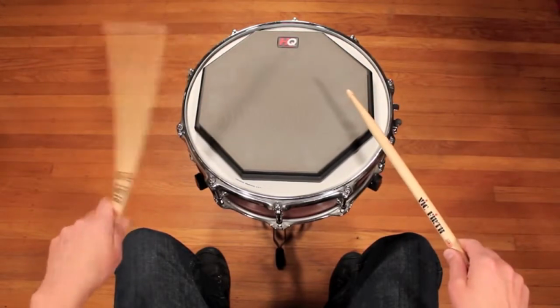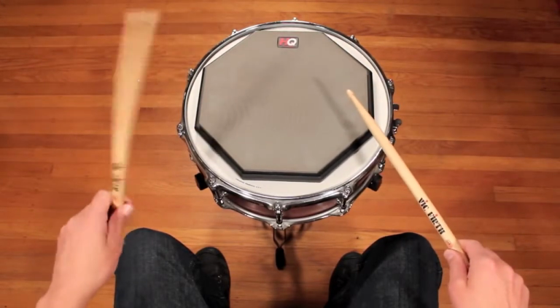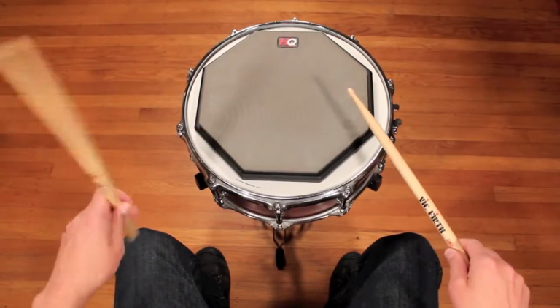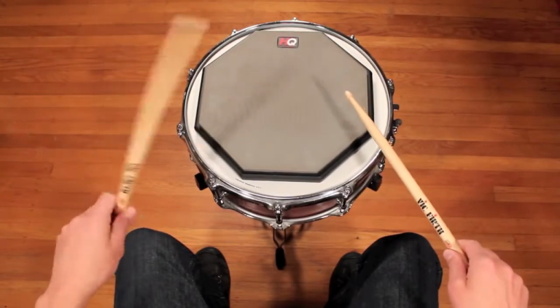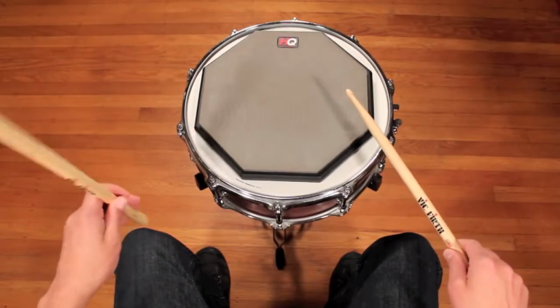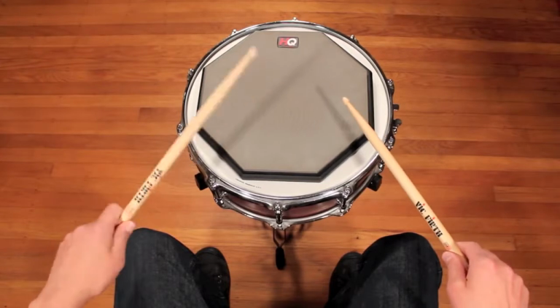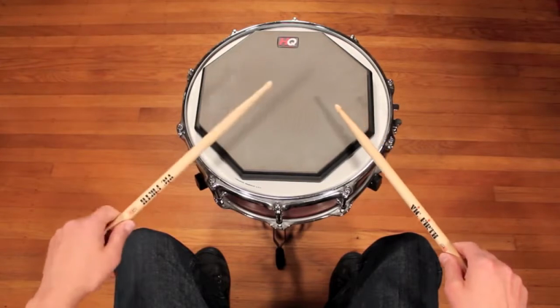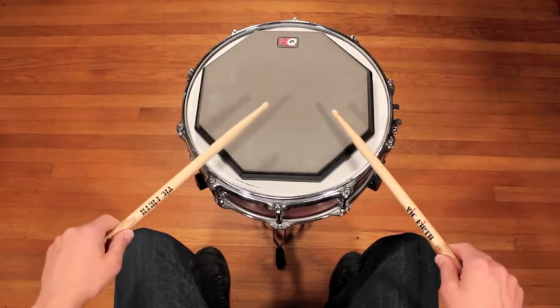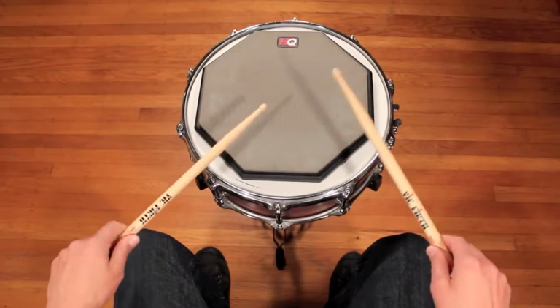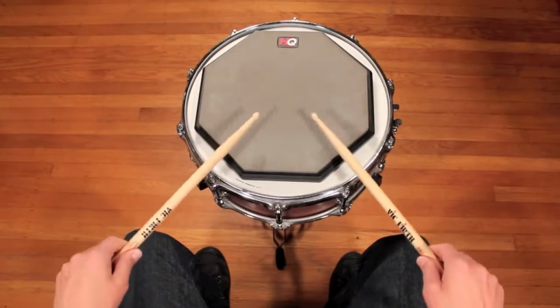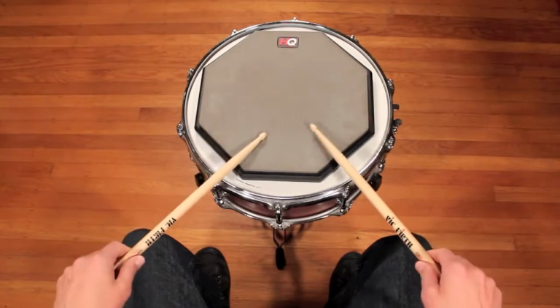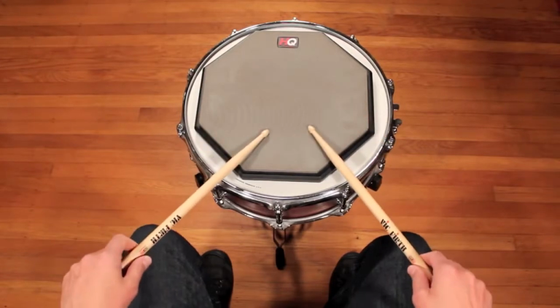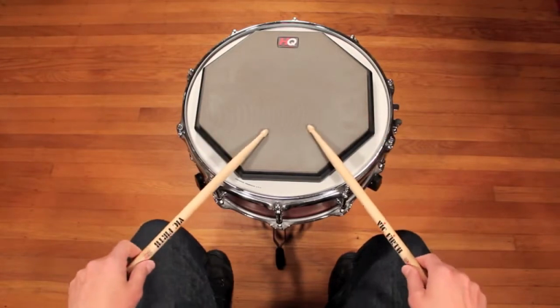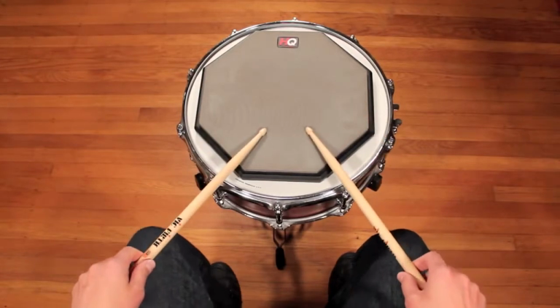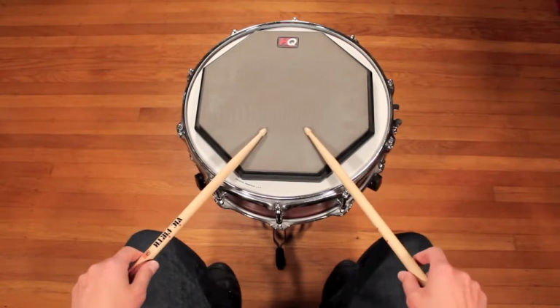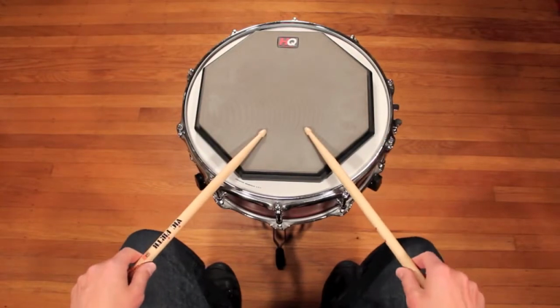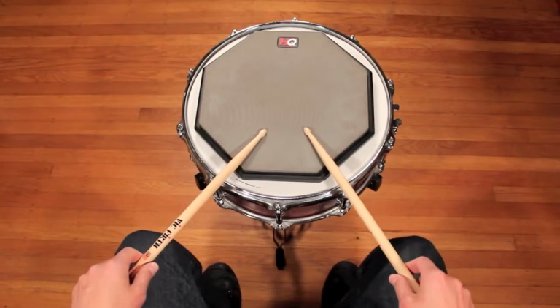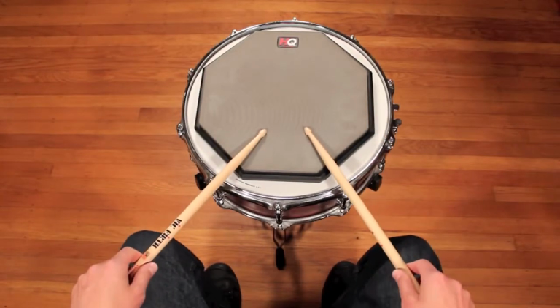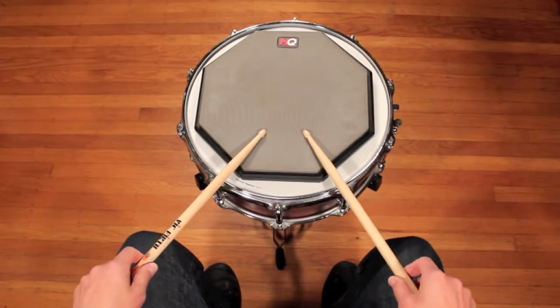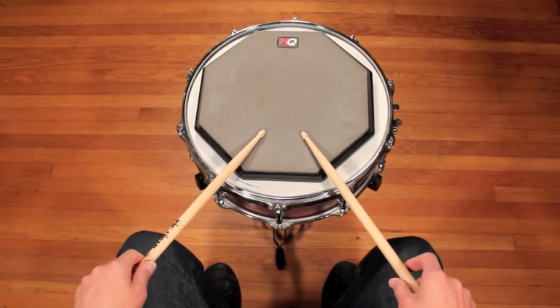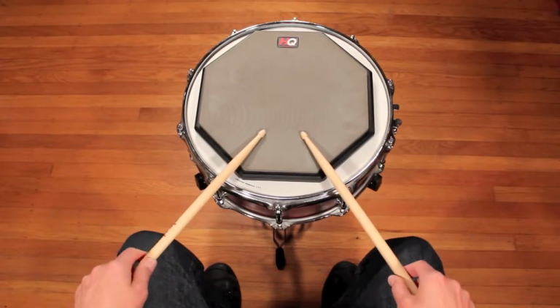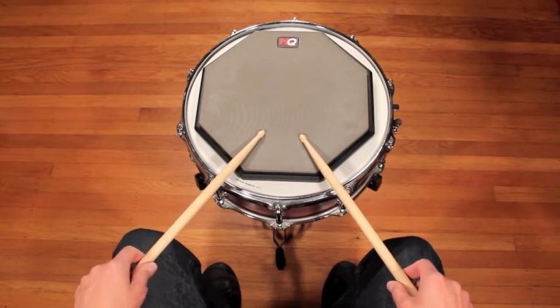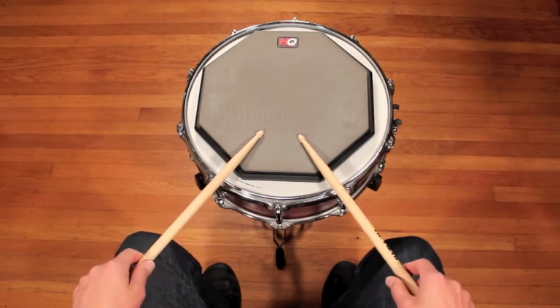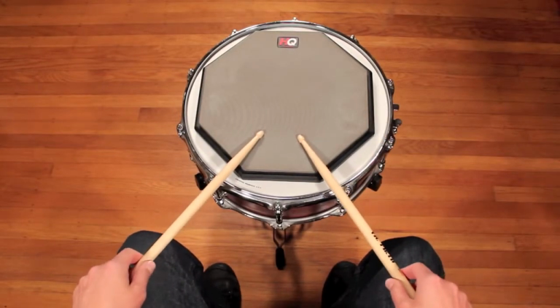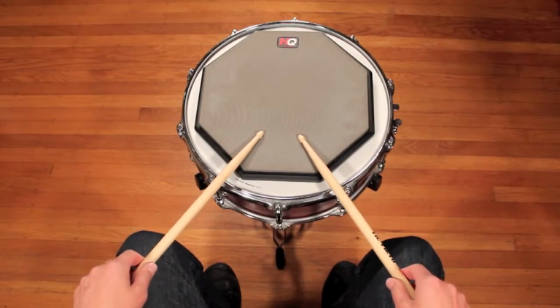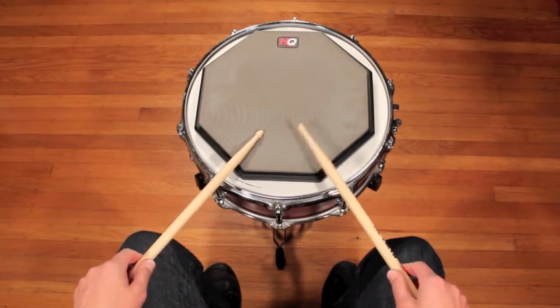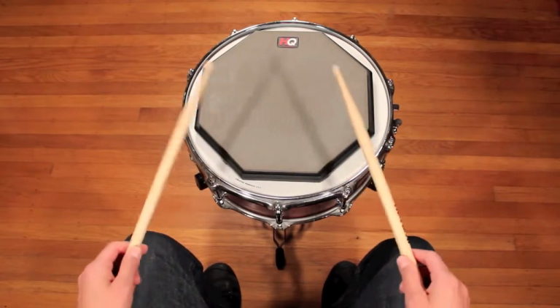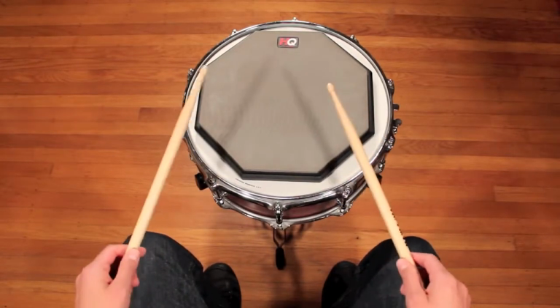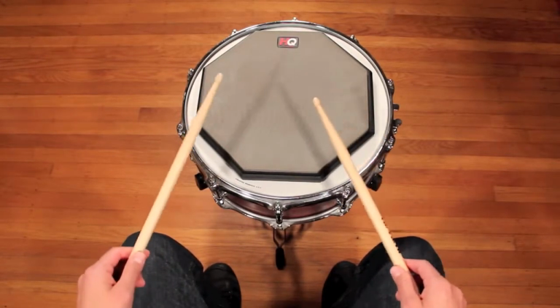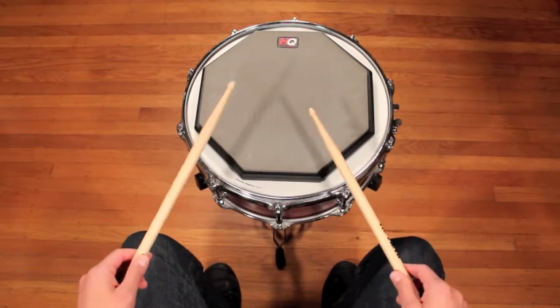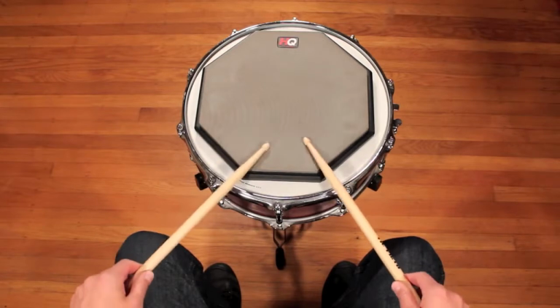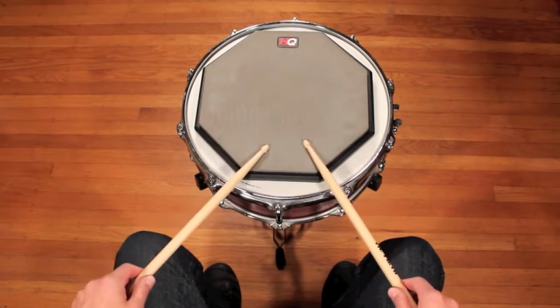Five, six, seven, eight. So that's an exercise called eight on a hand, and that should get you started learning good hand technique.